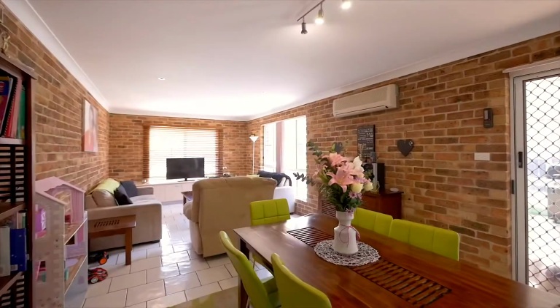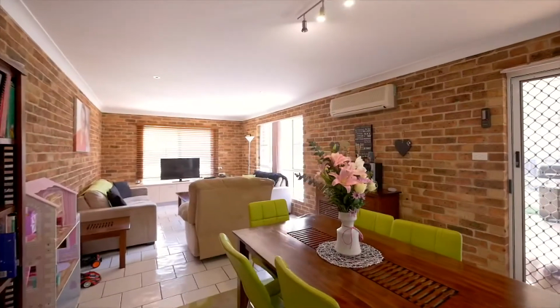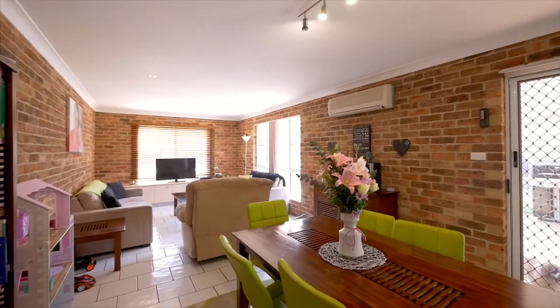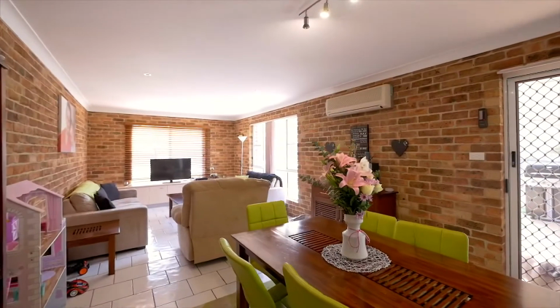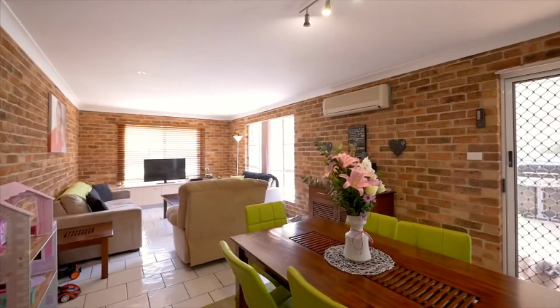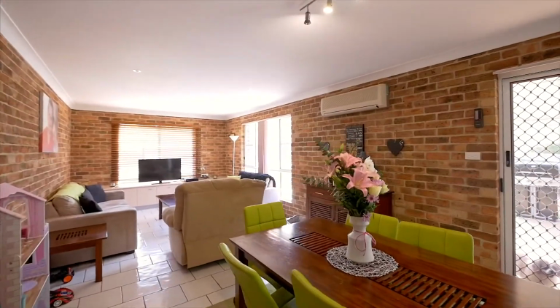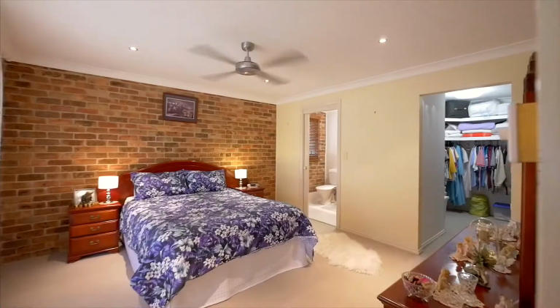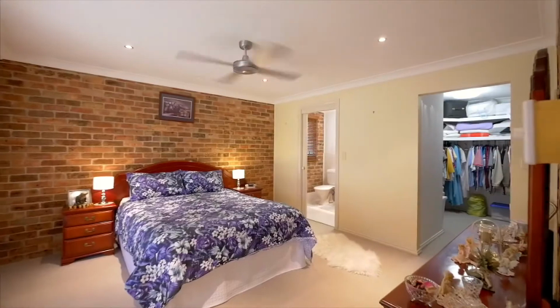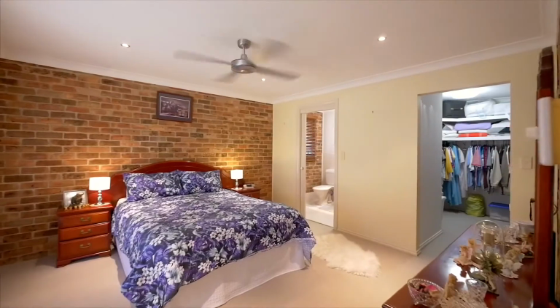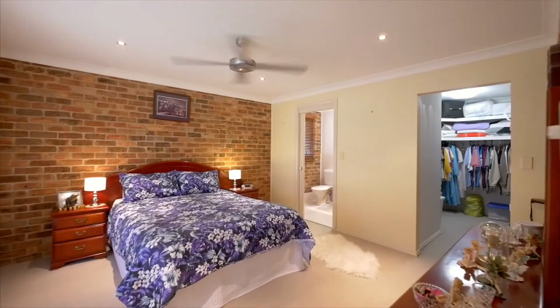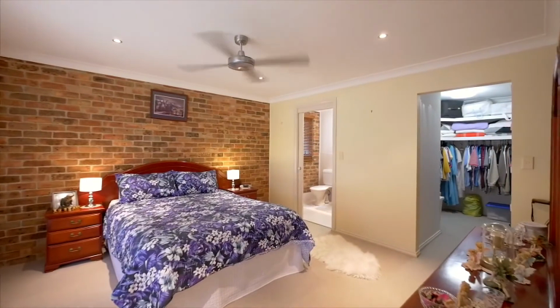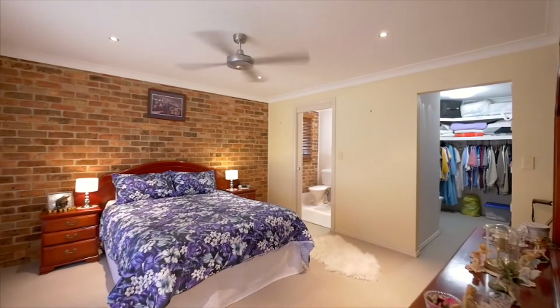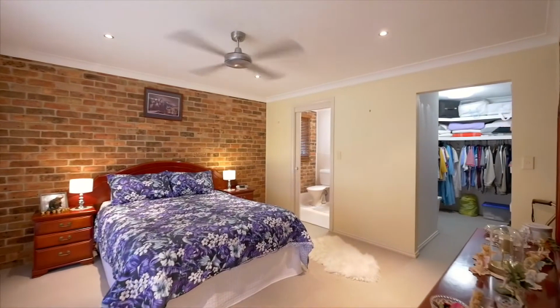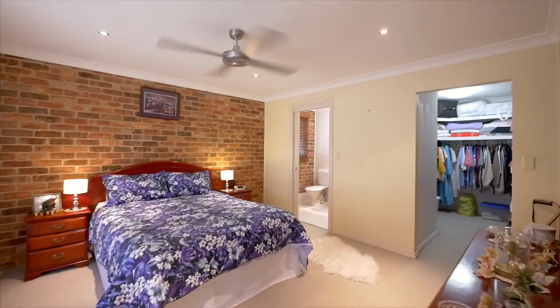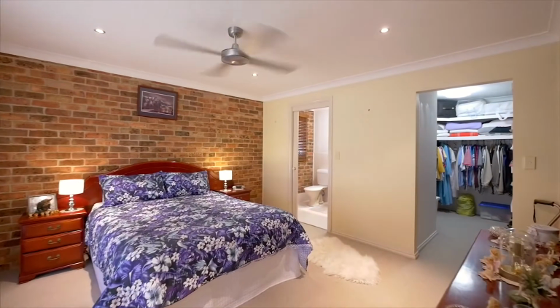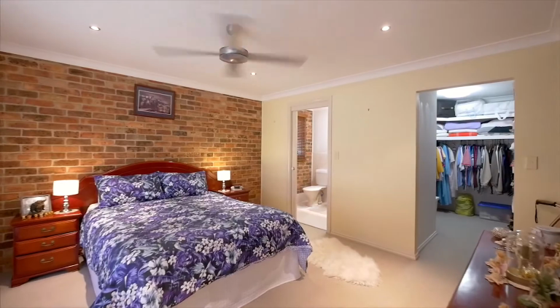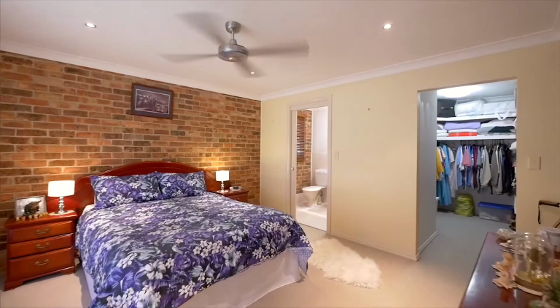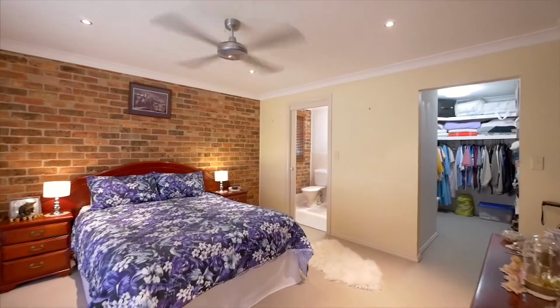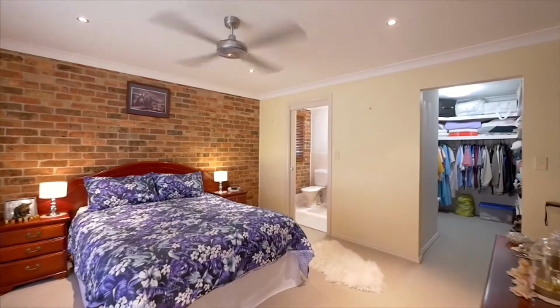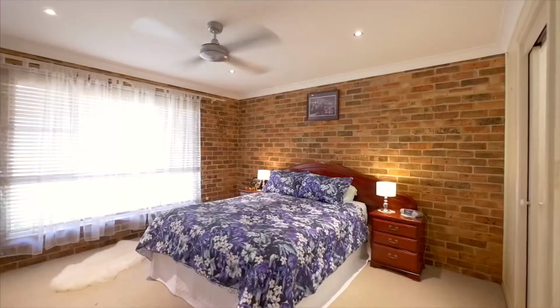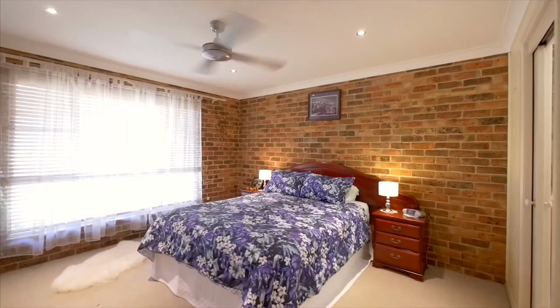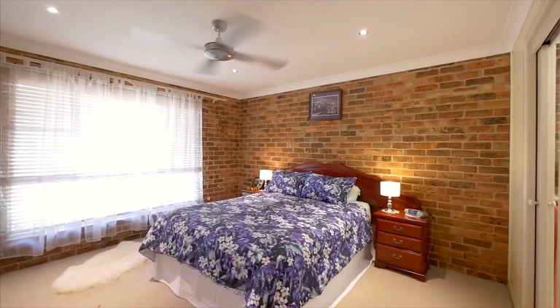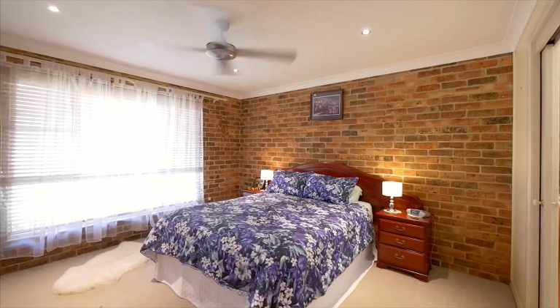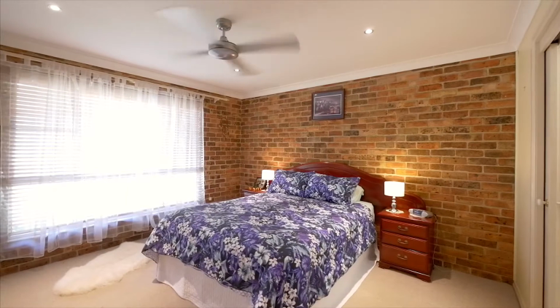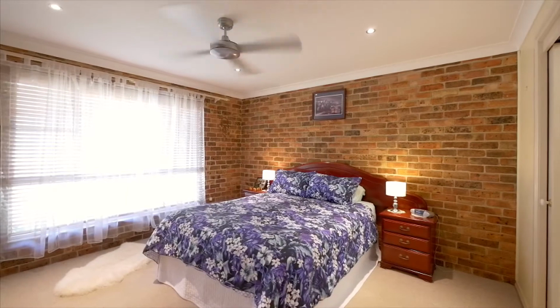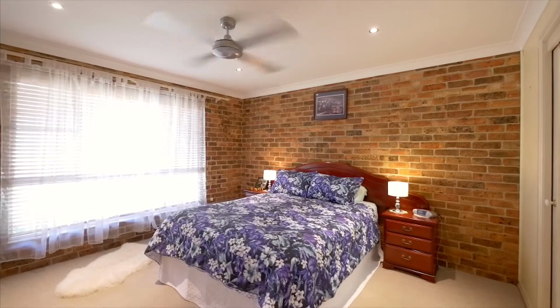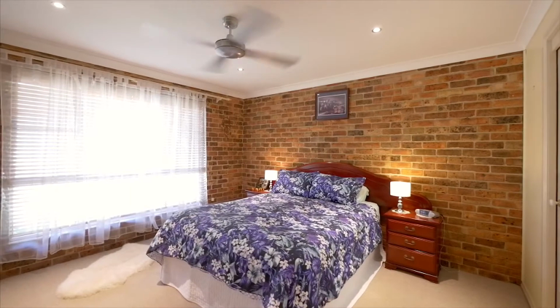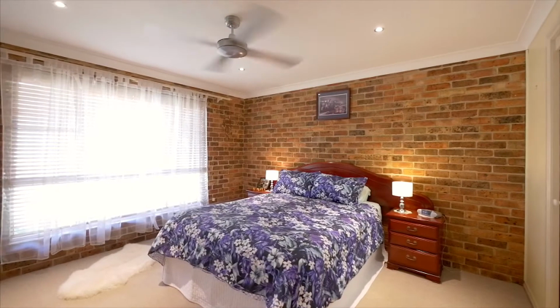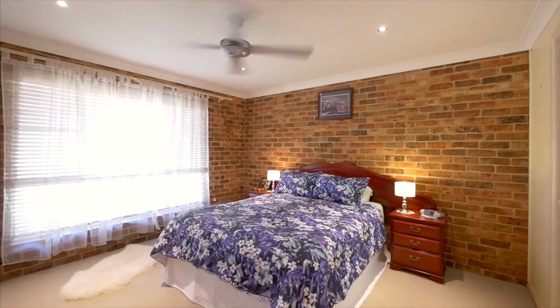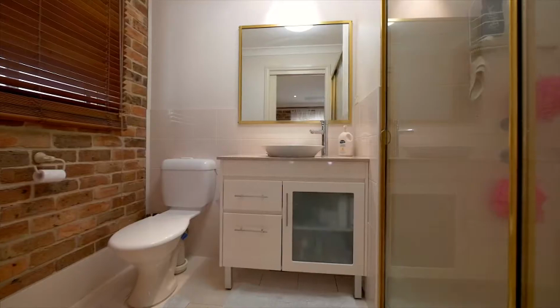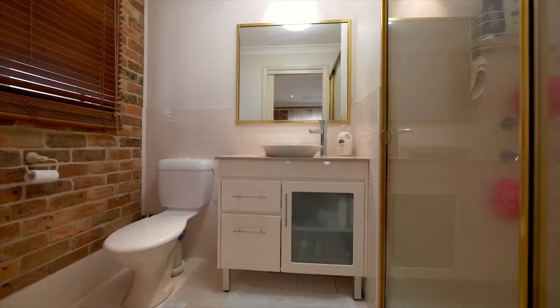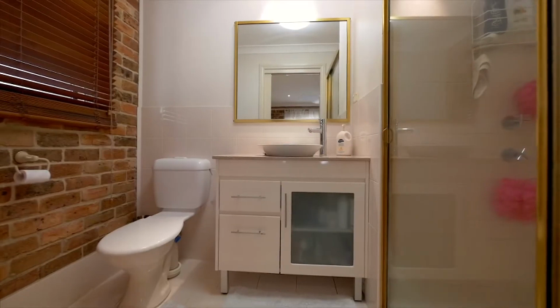A generous master suite is positioned away from the main bedroom wing, featuring a walk-in robe and ensuite.